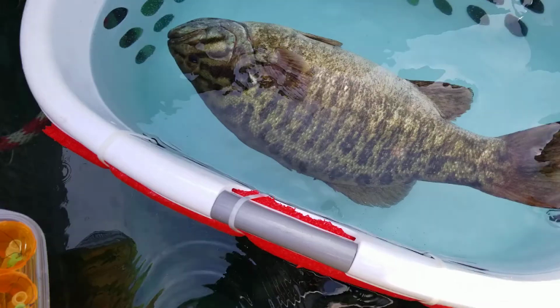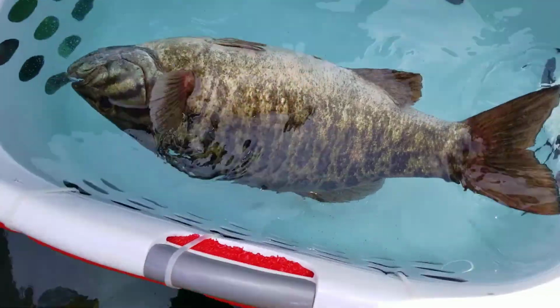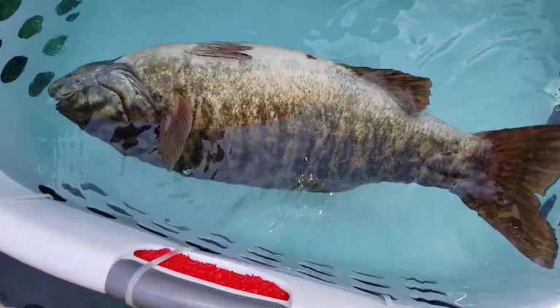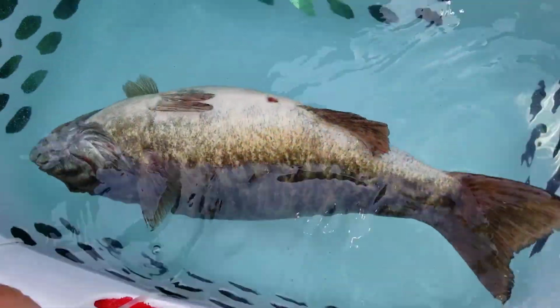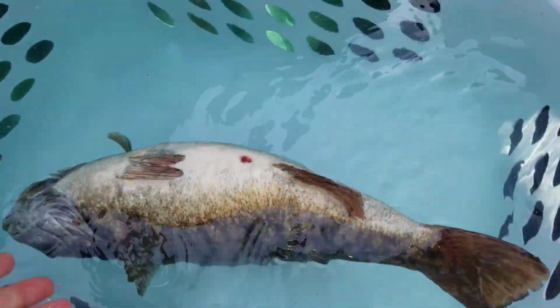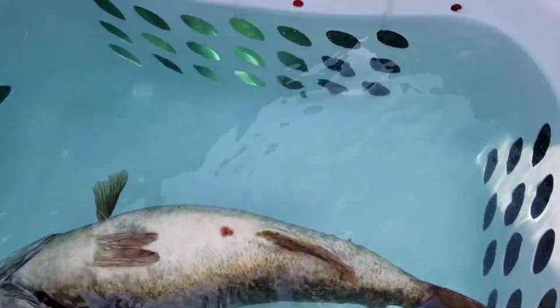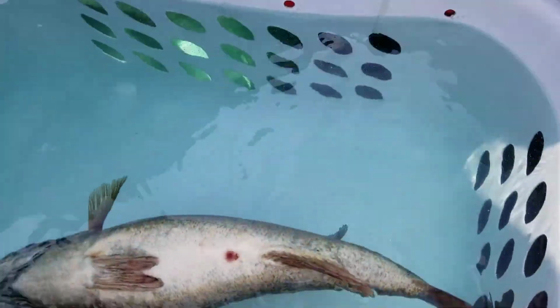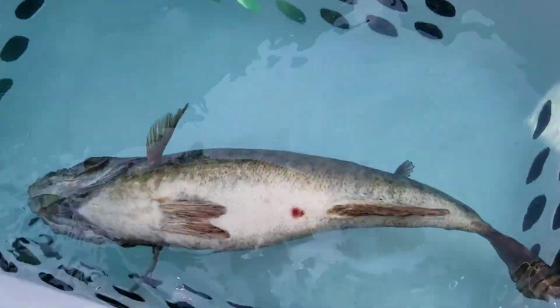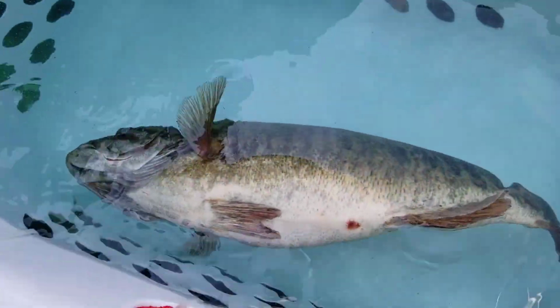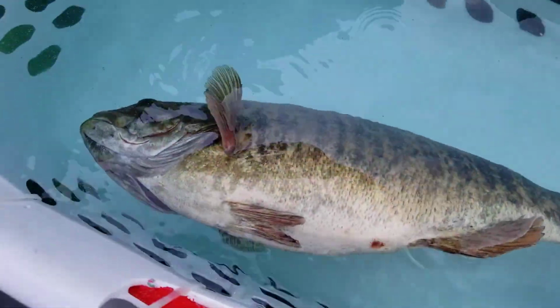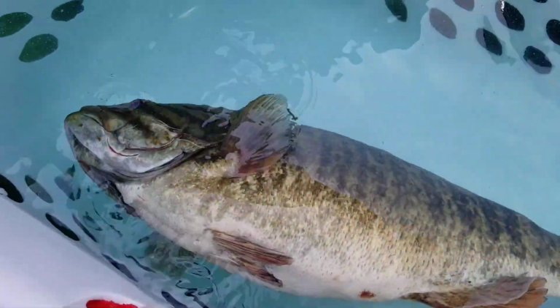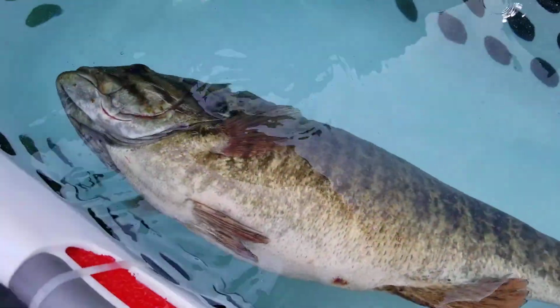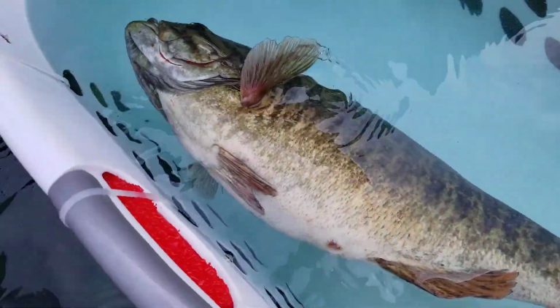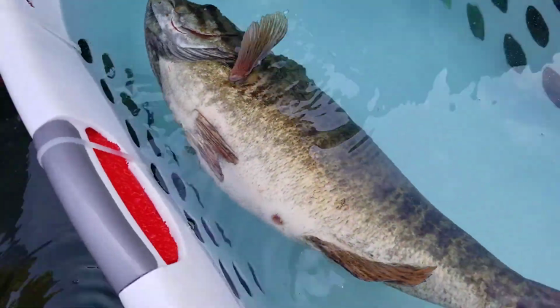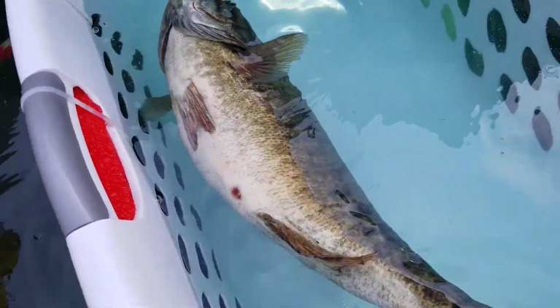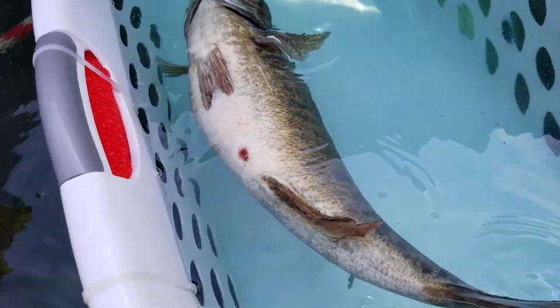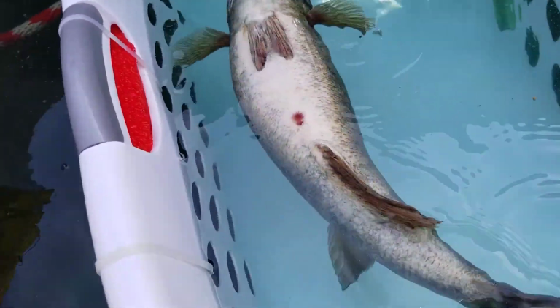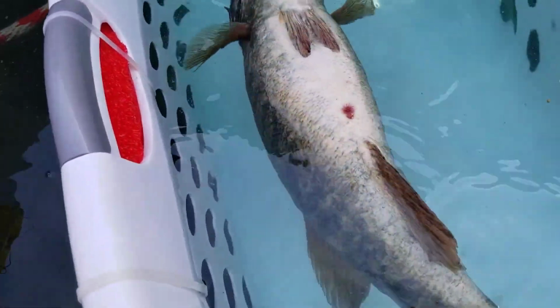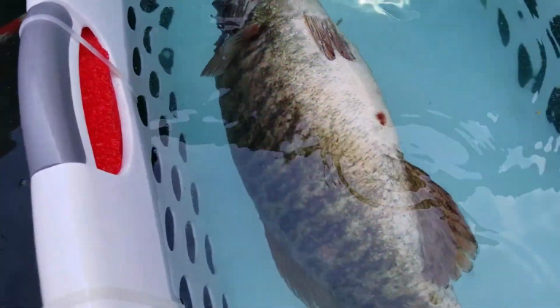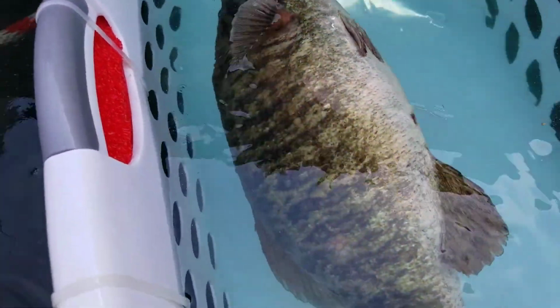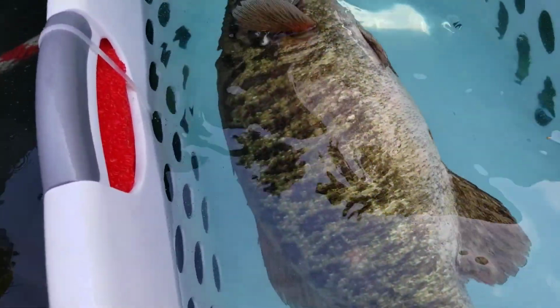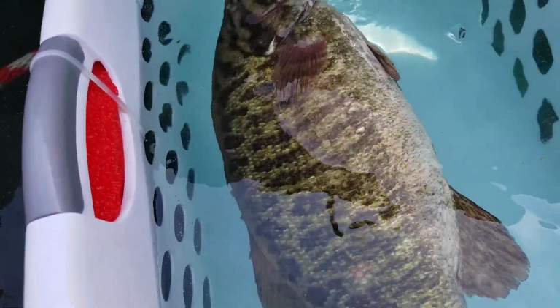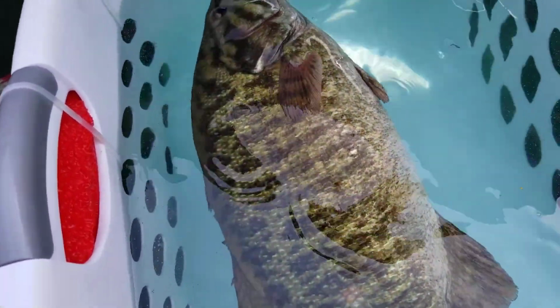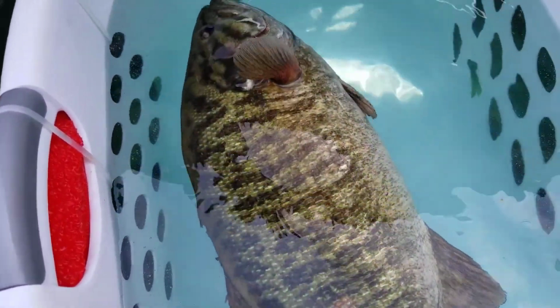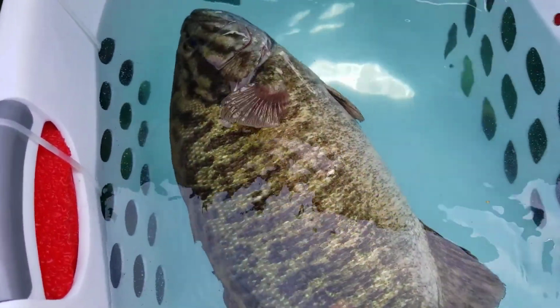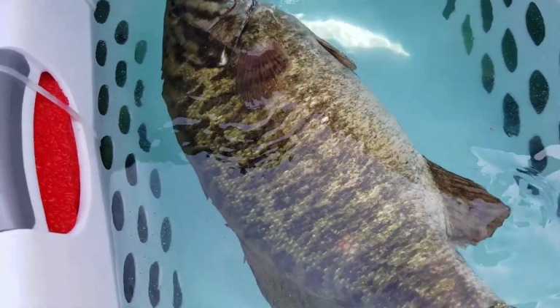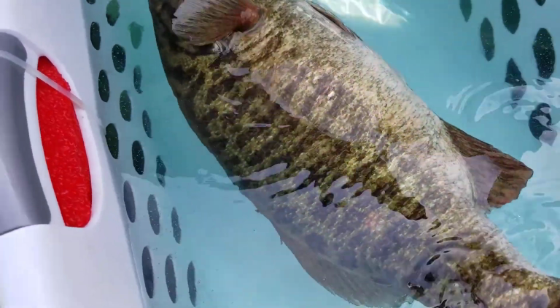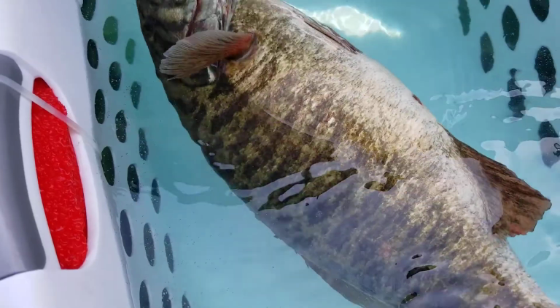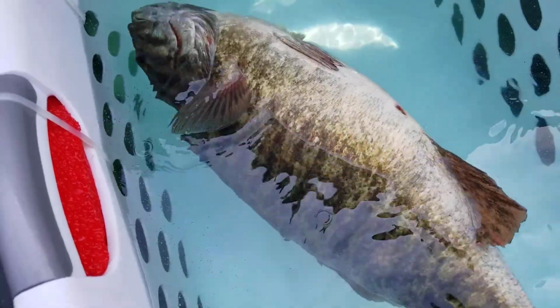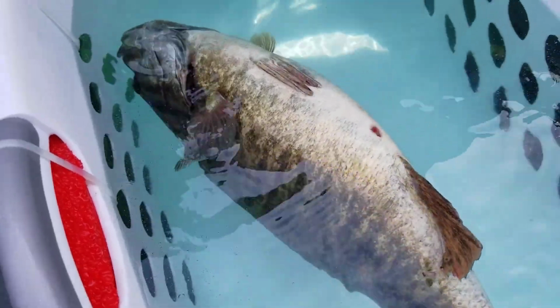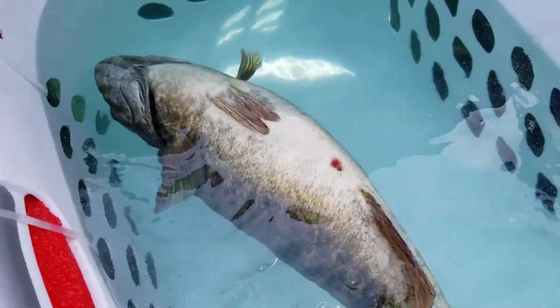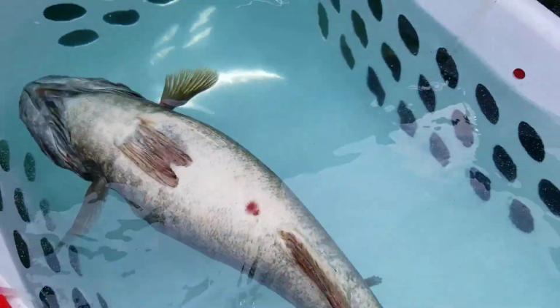This is one of the fish that have been brought in from the Elite Series. He obviously needs fizzing.